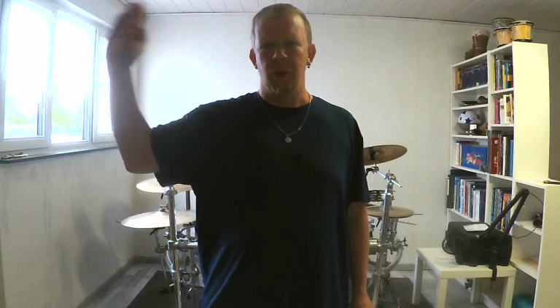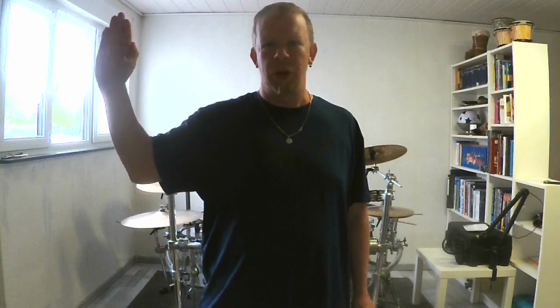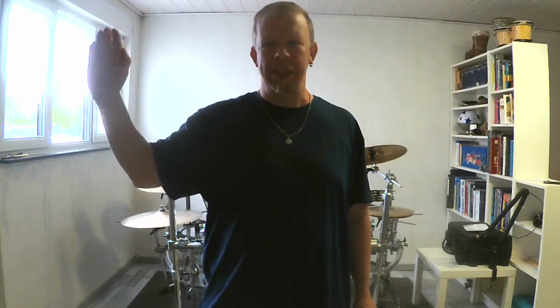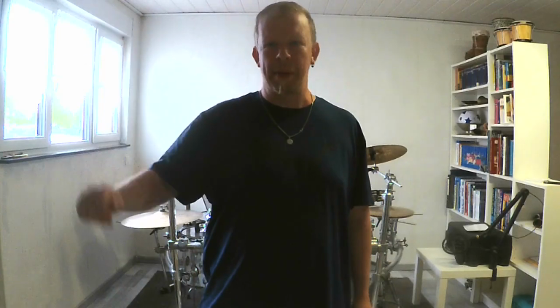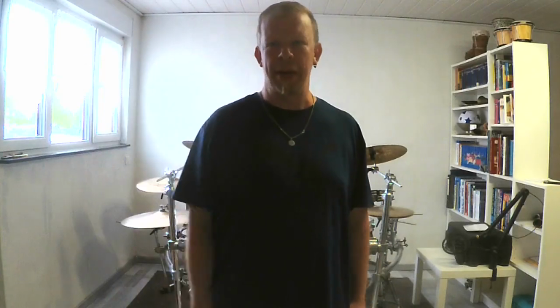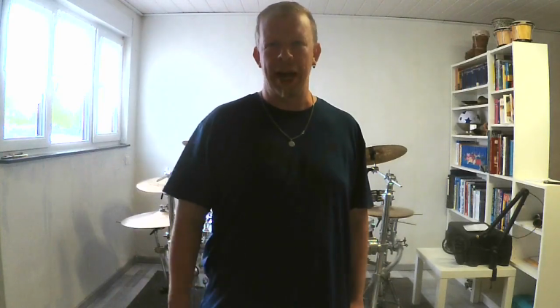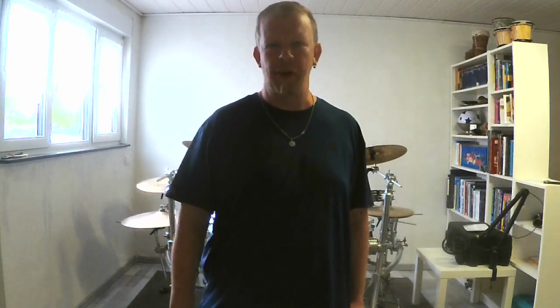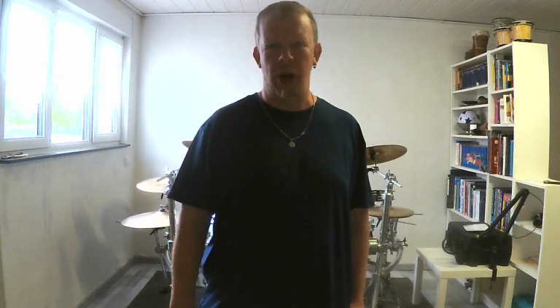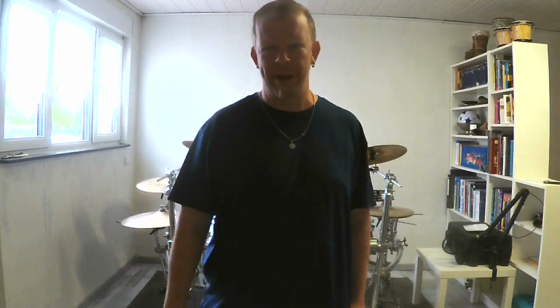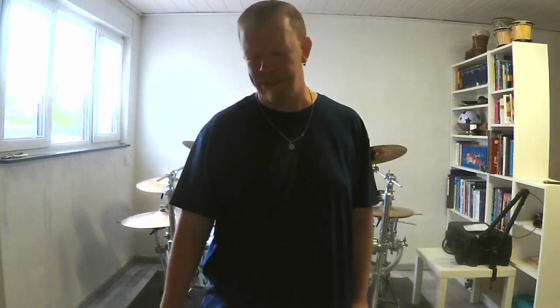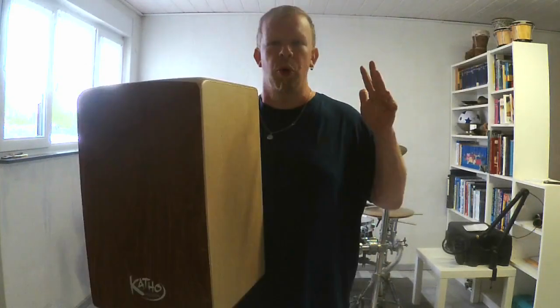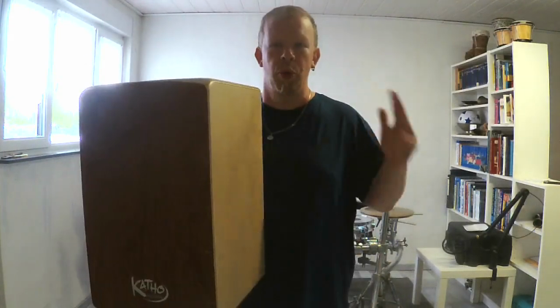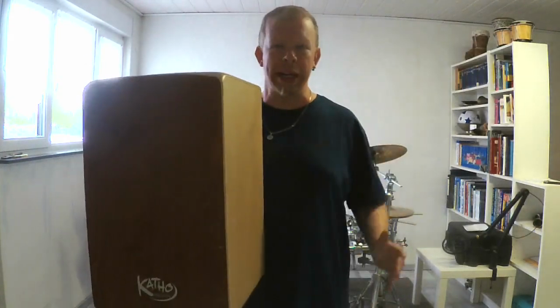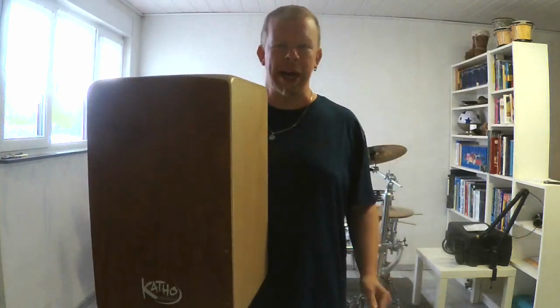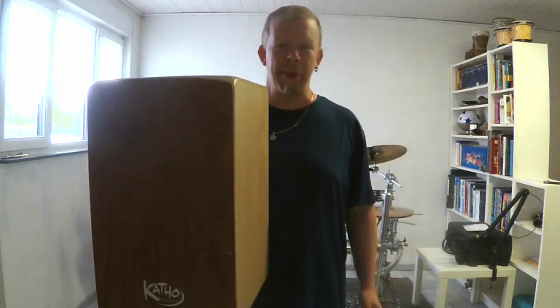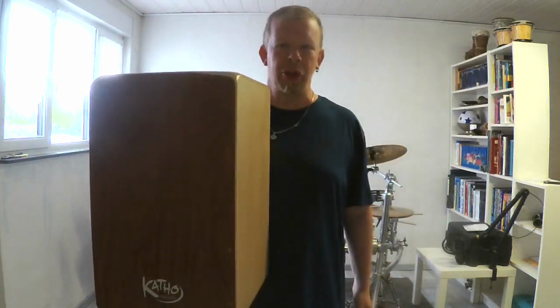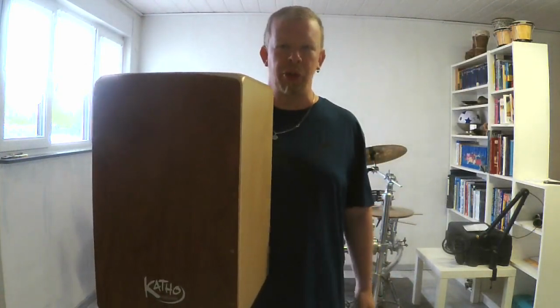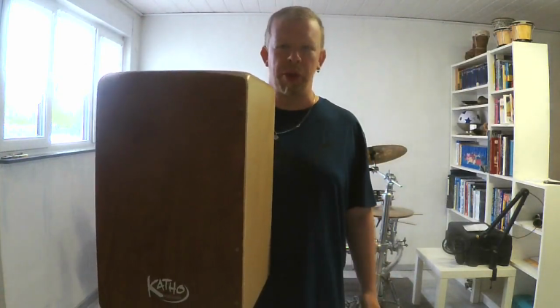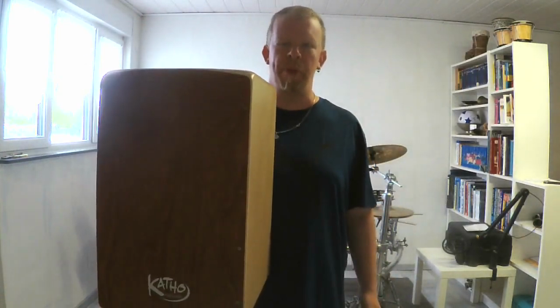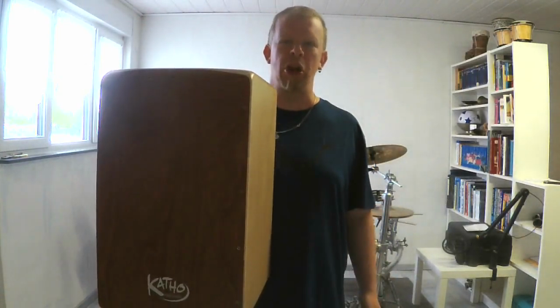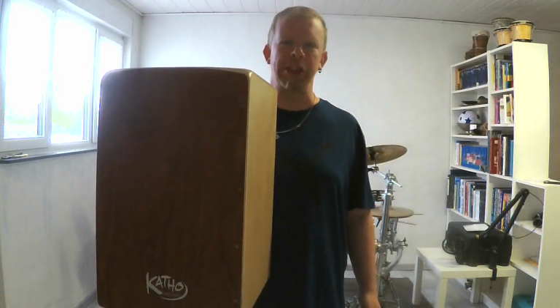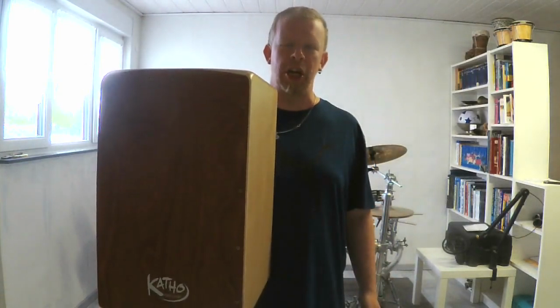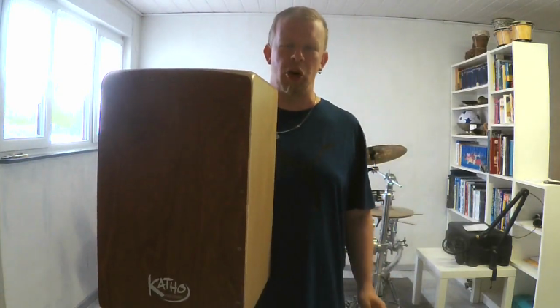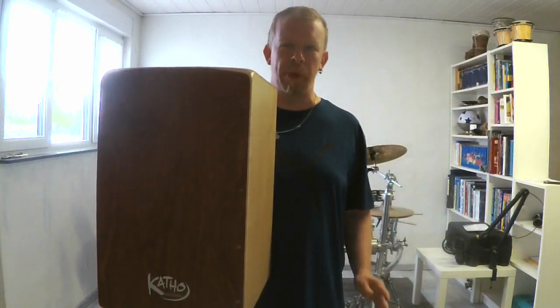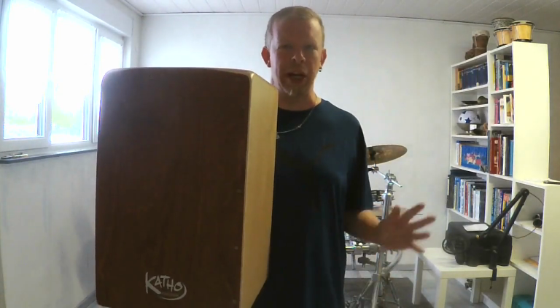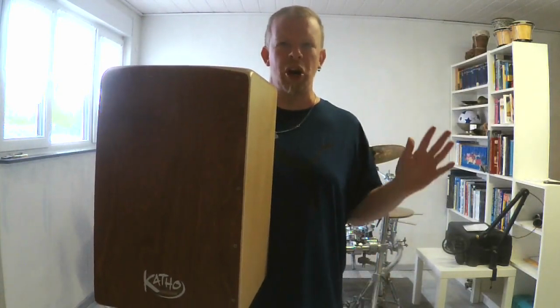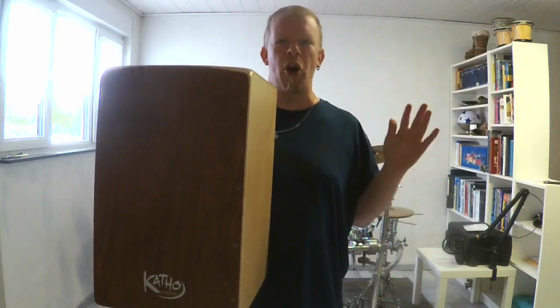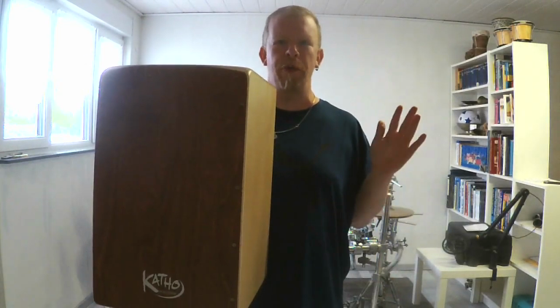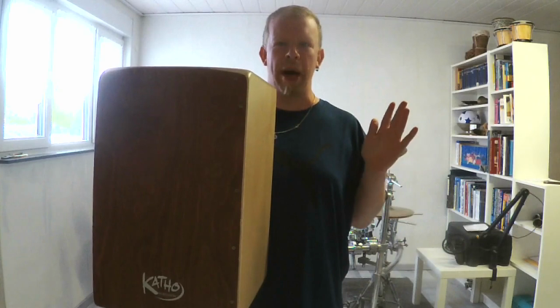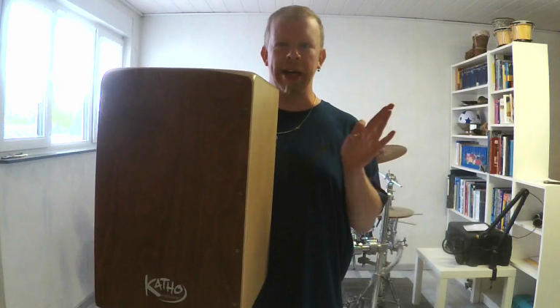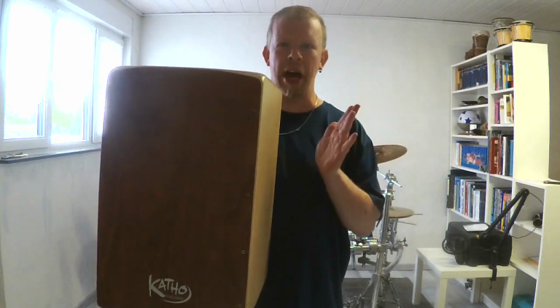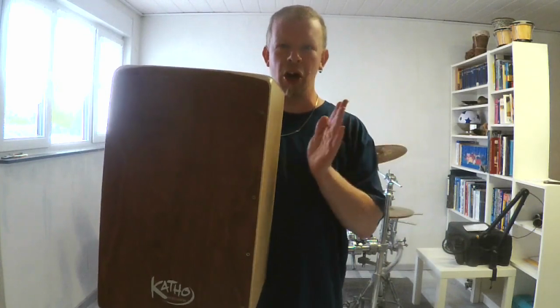What's up everyone? Welcome to the personal opinion of my cajon.